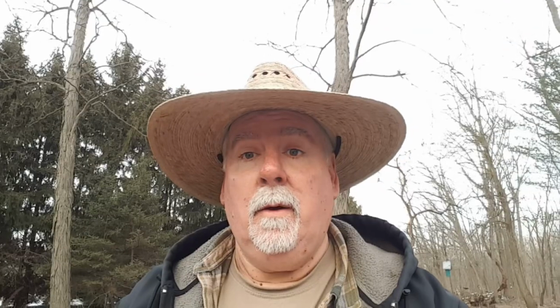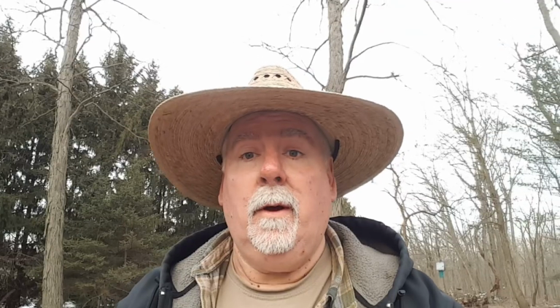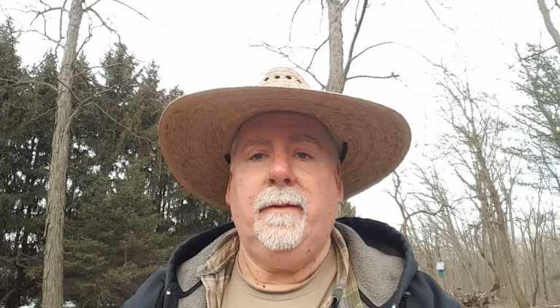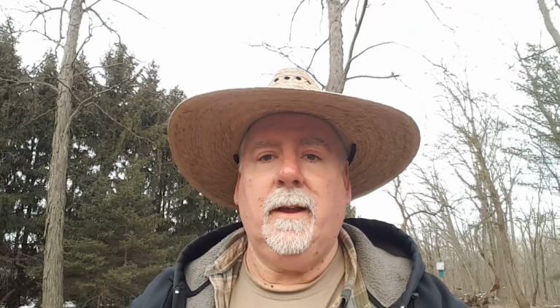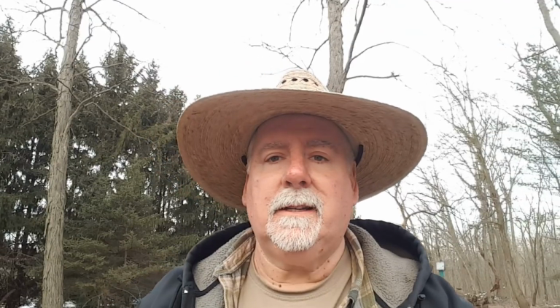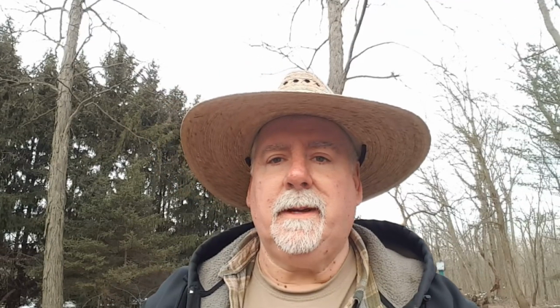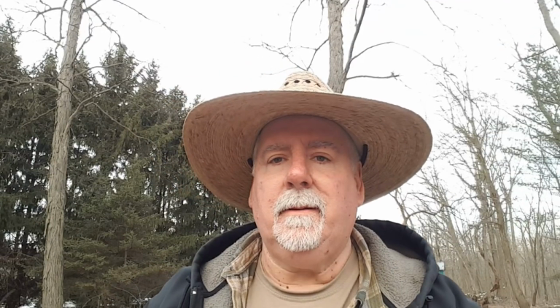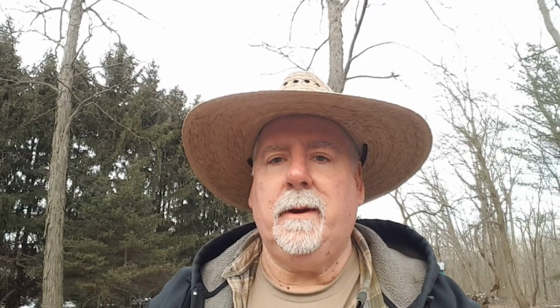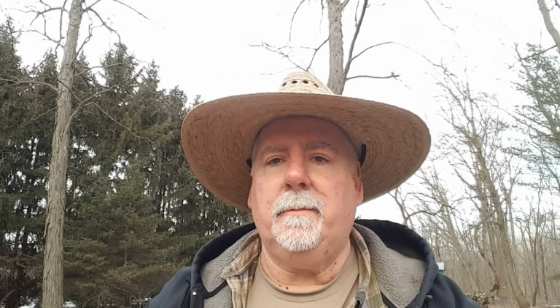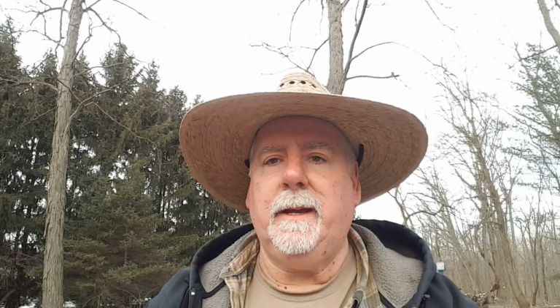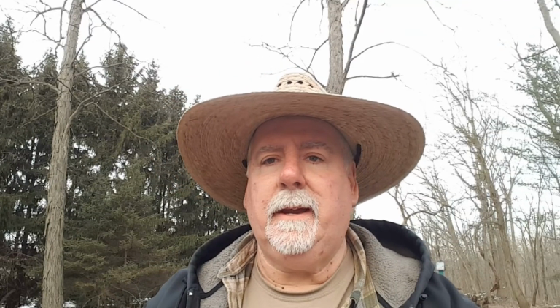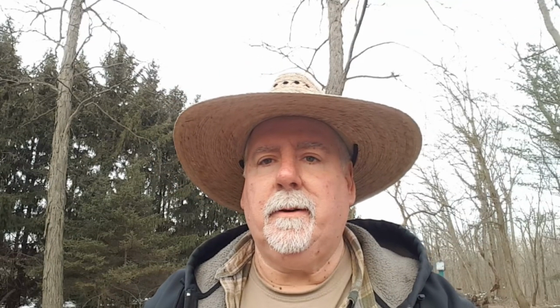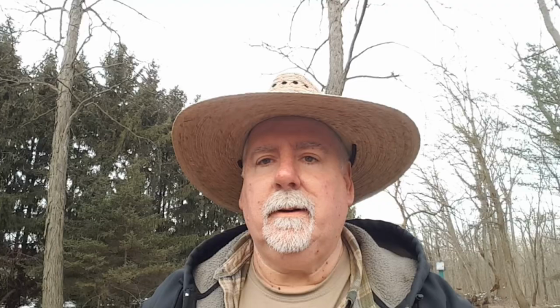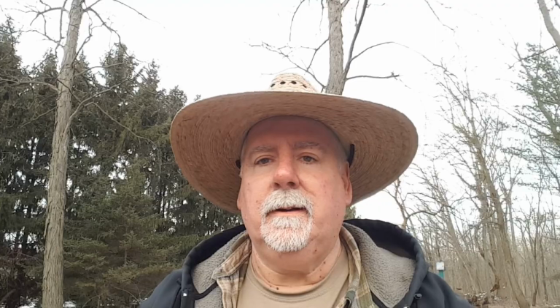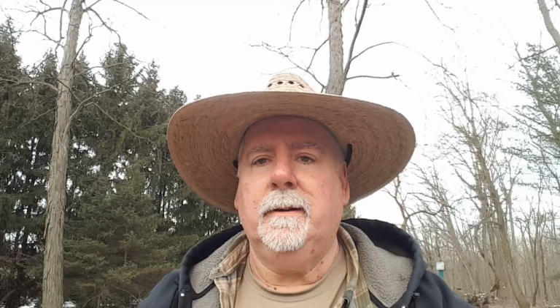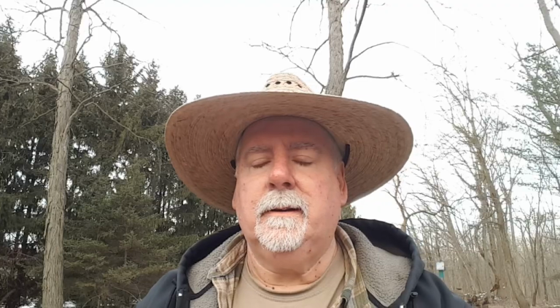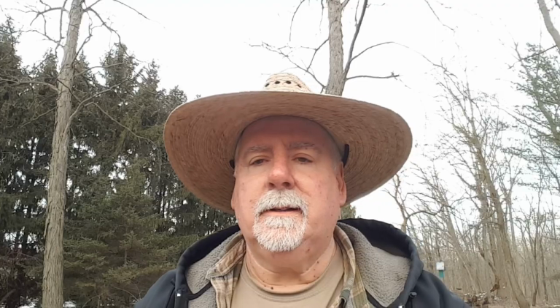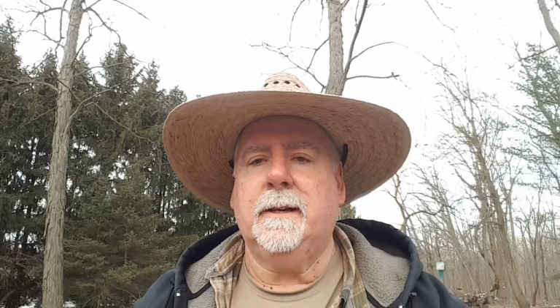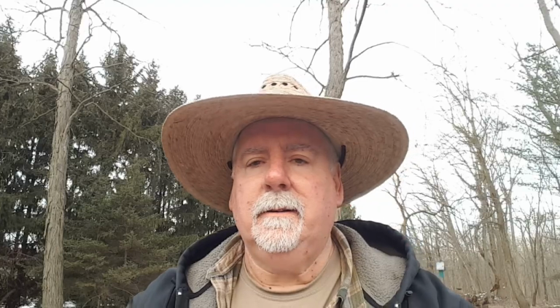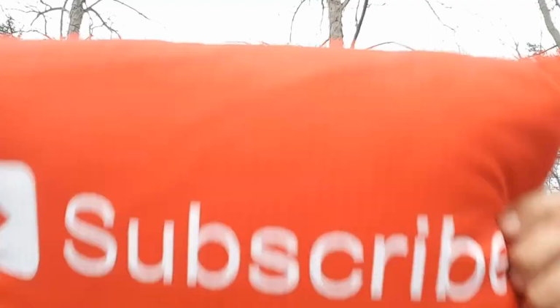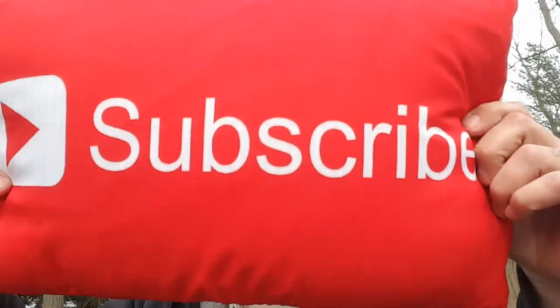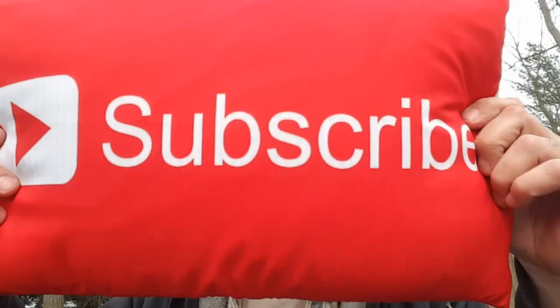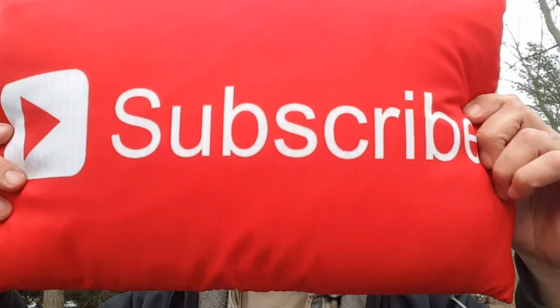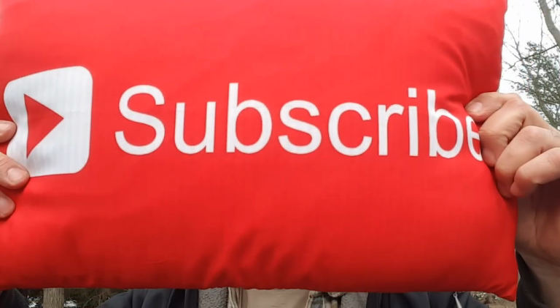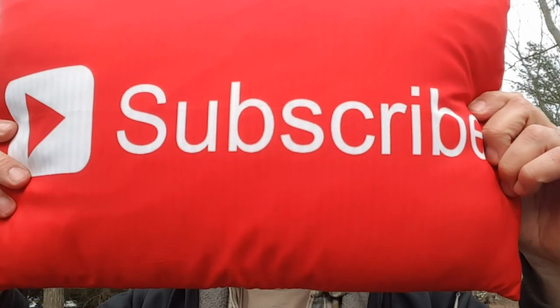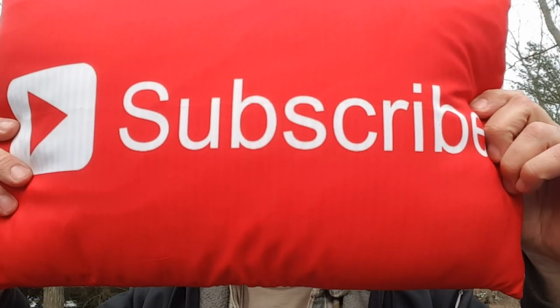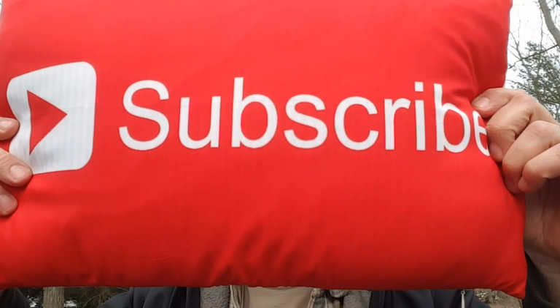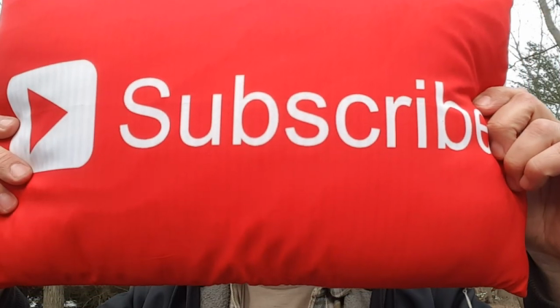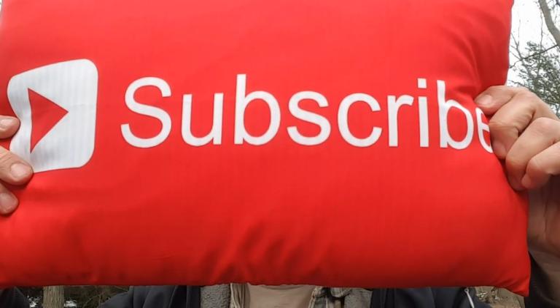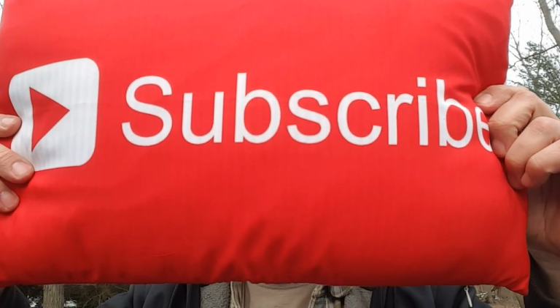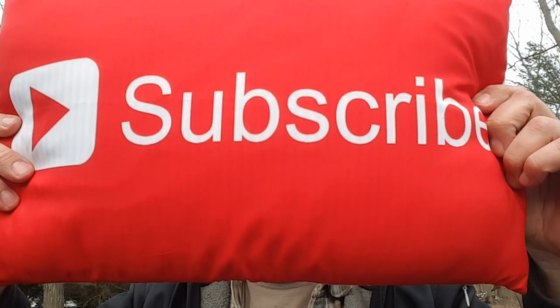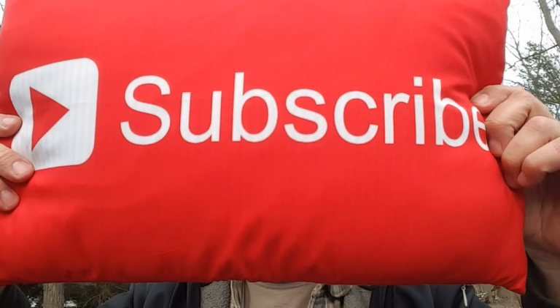If you'd like to become a better beekeeper, consider subscribing. Thanks for watching.